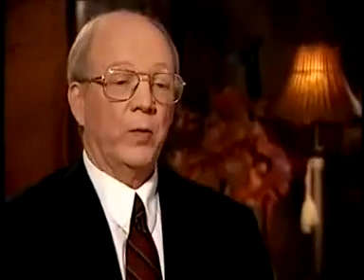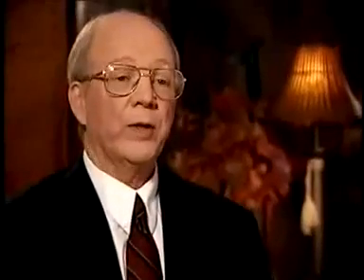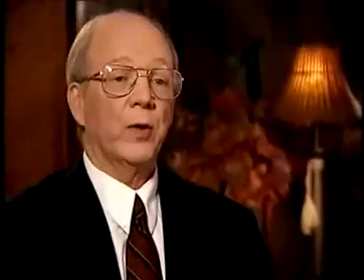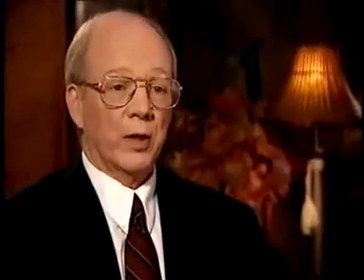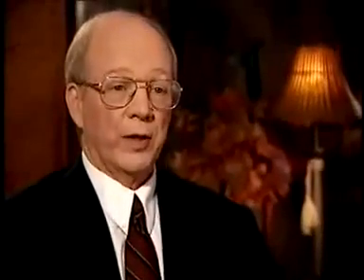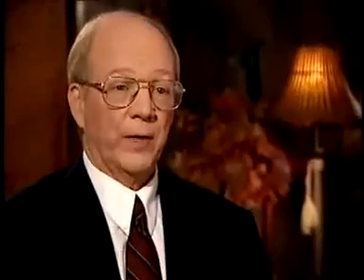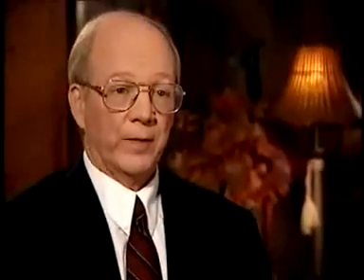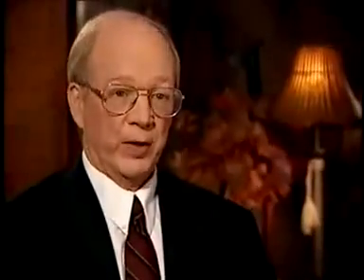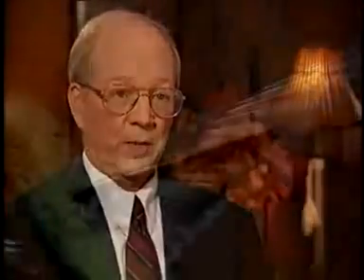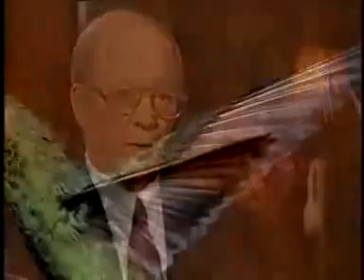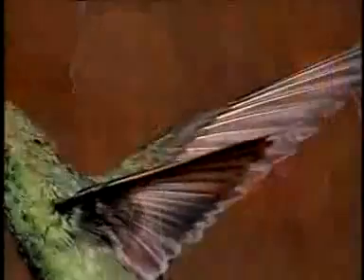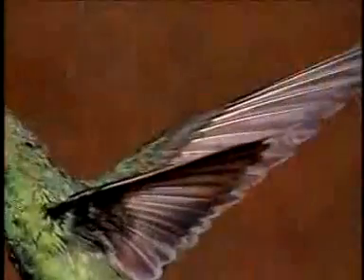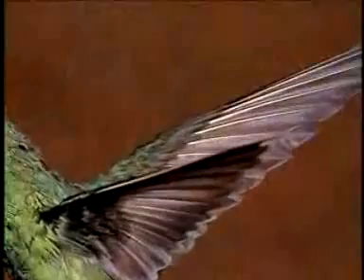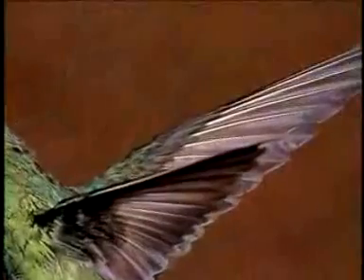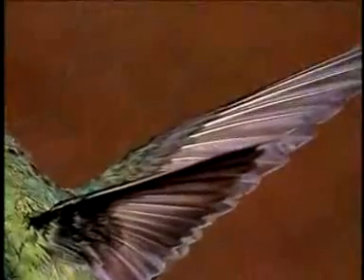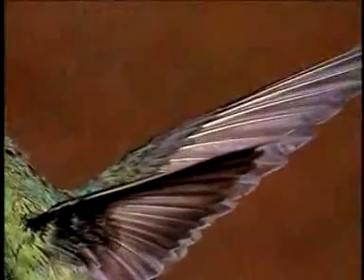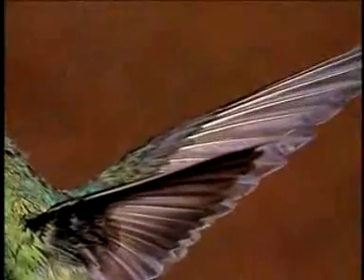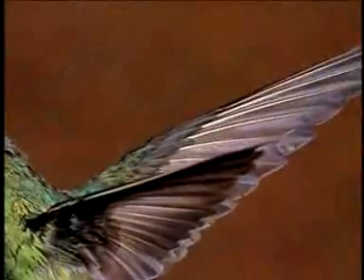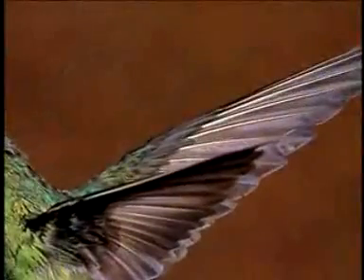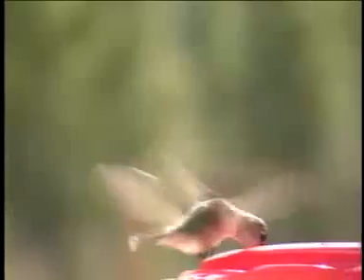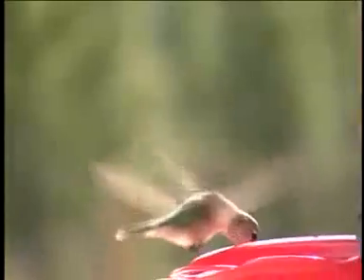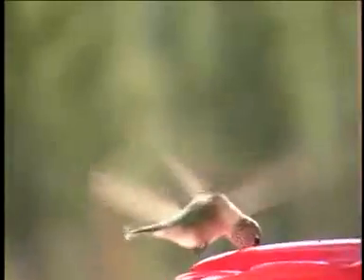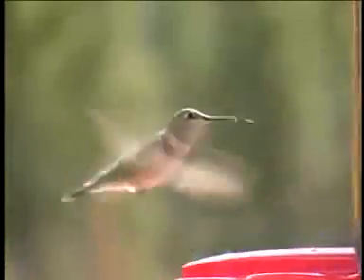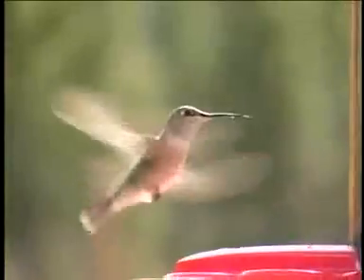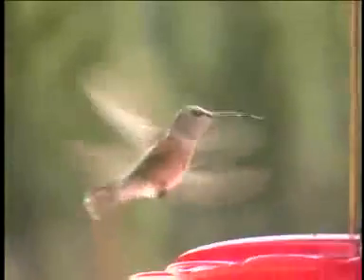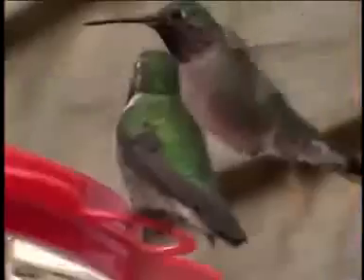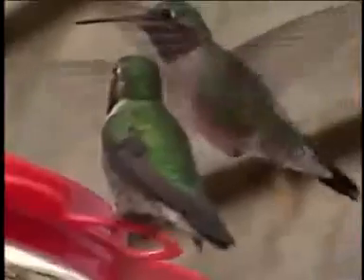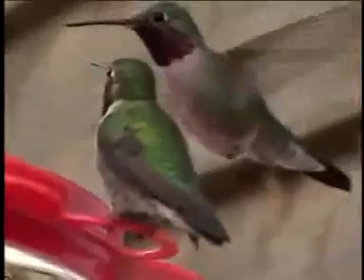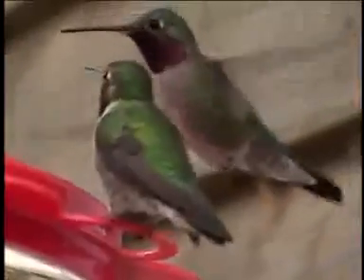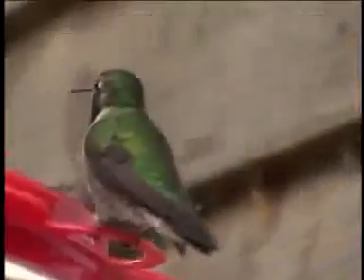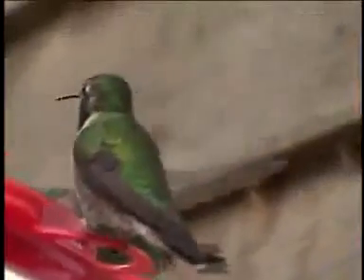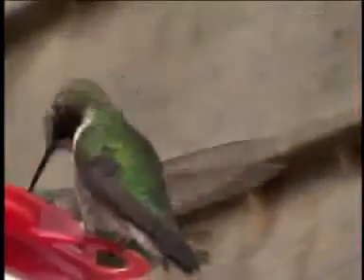Their wings are hooked on differently than other birds. They go up to something like 200 beats a second at times.